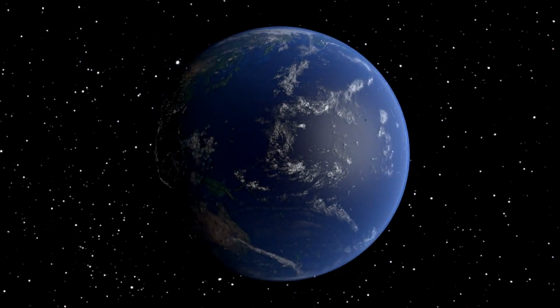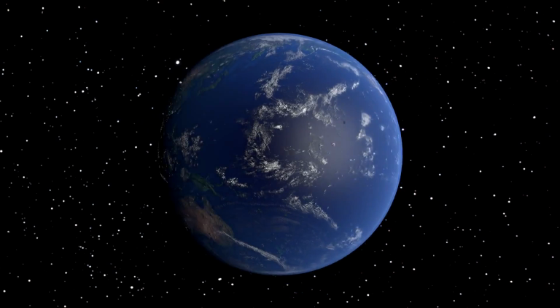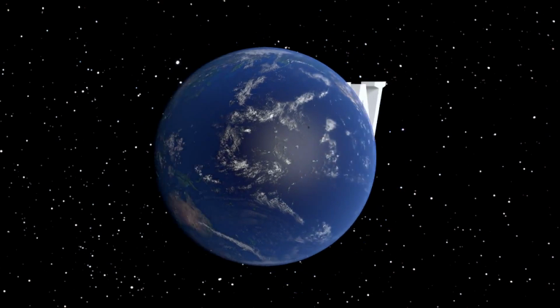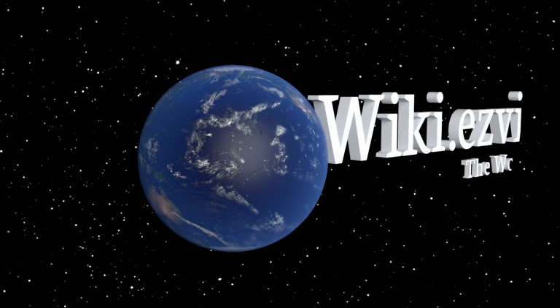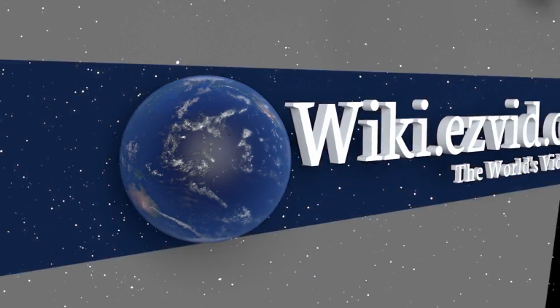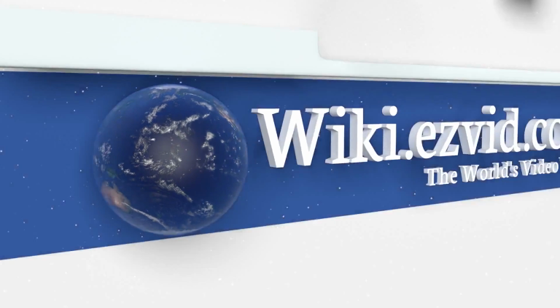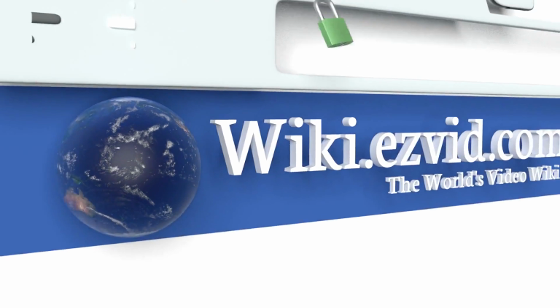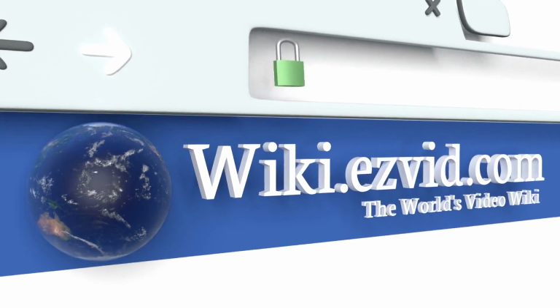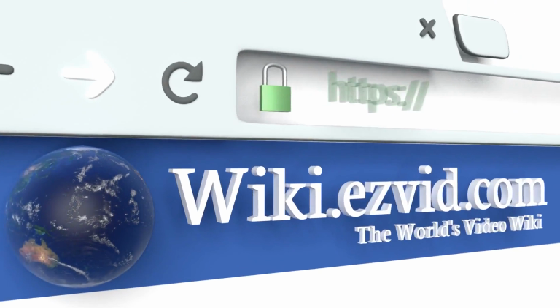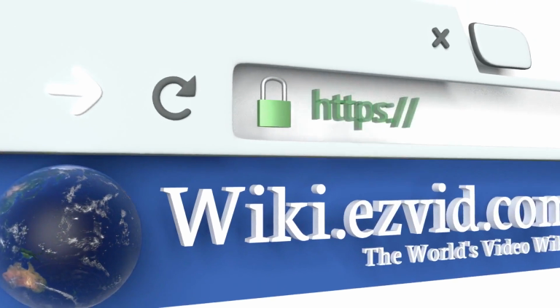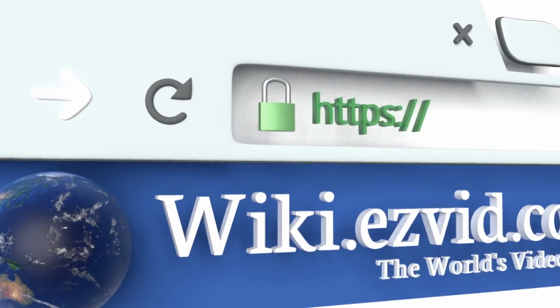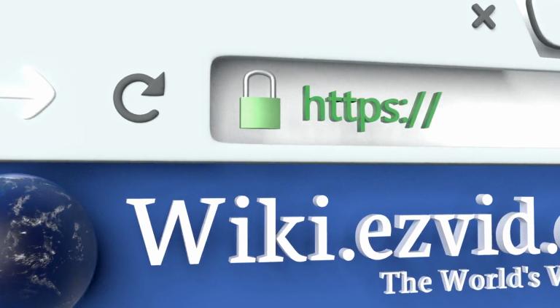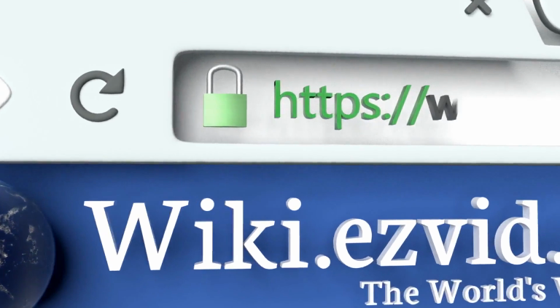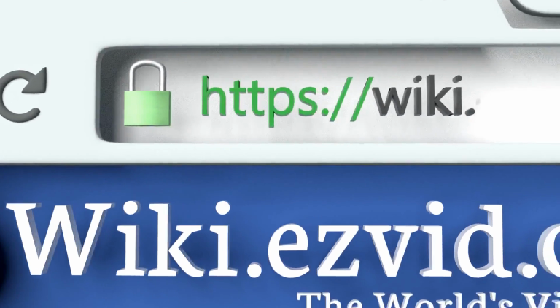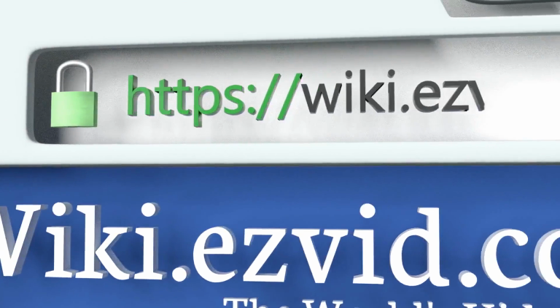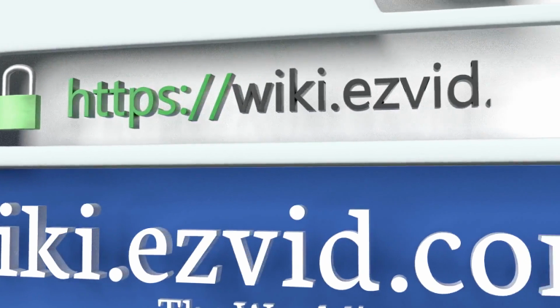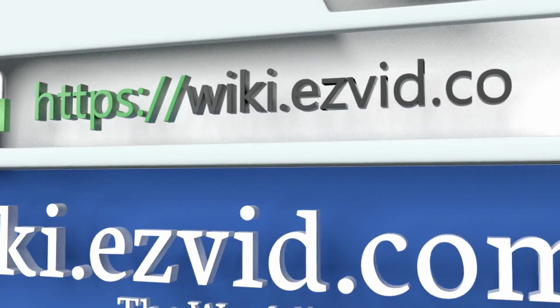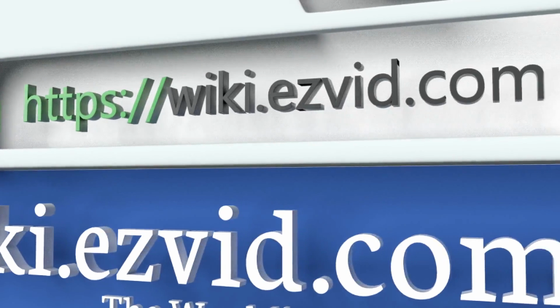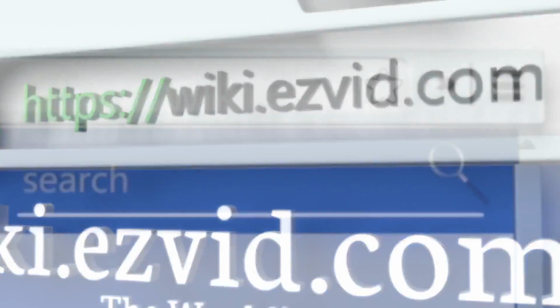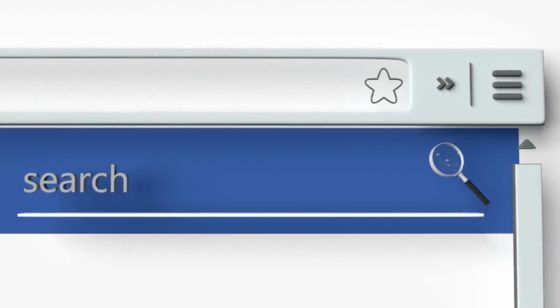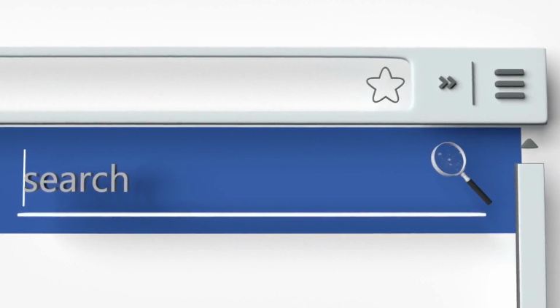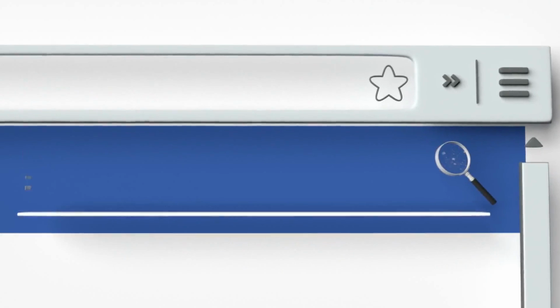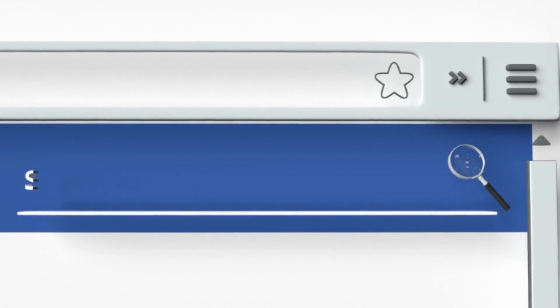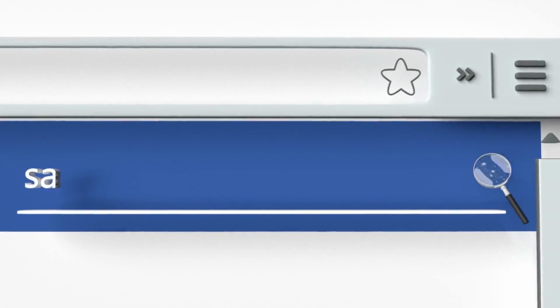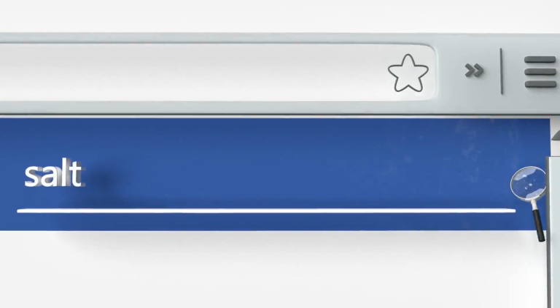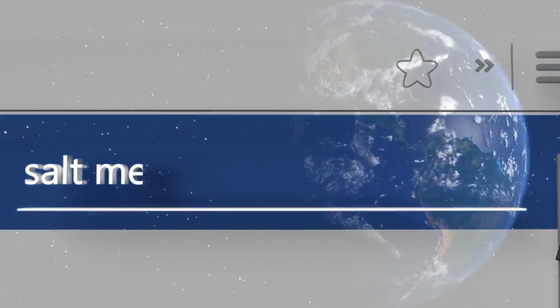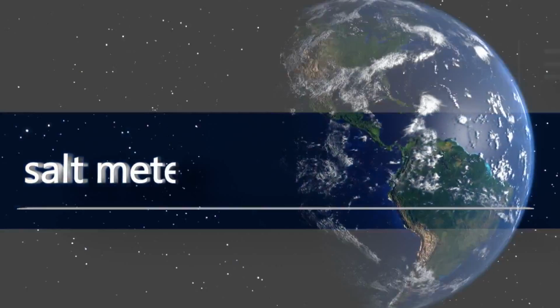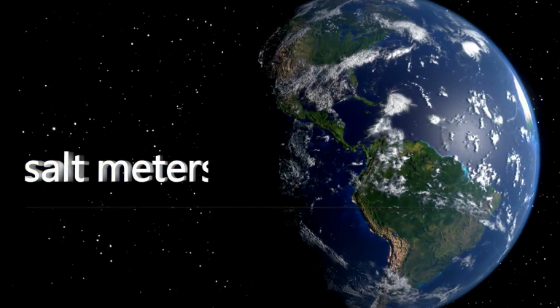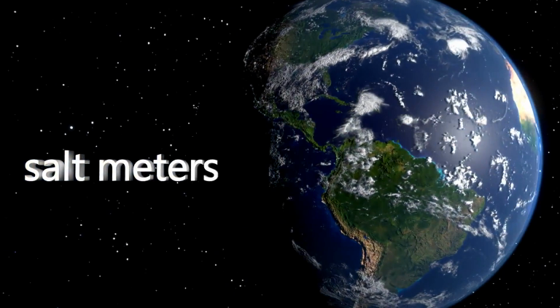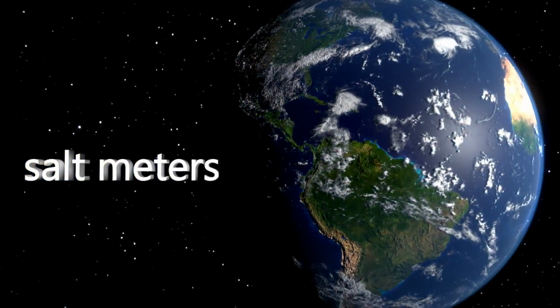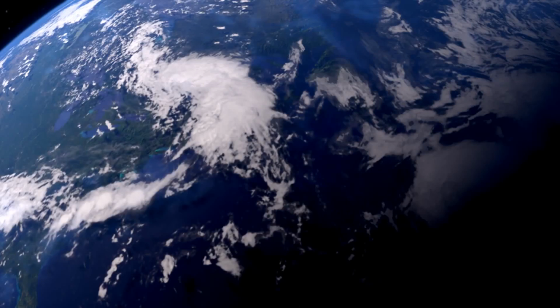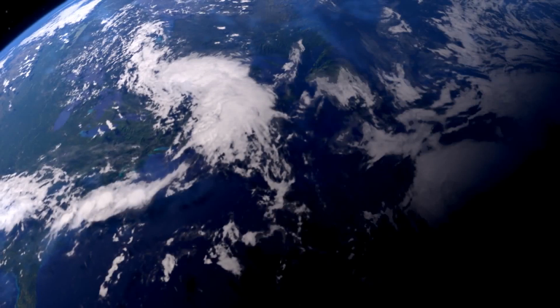To see all of our choices, go to wiki.easyvid.com and search for salt meters or click beneath this video.